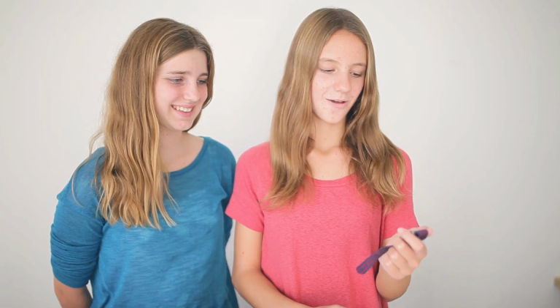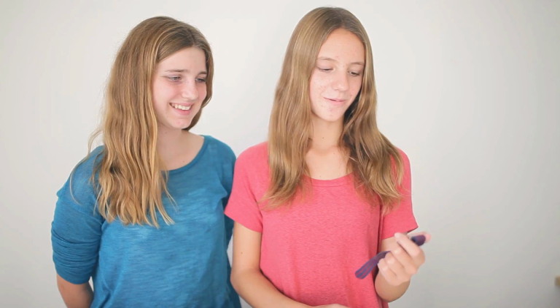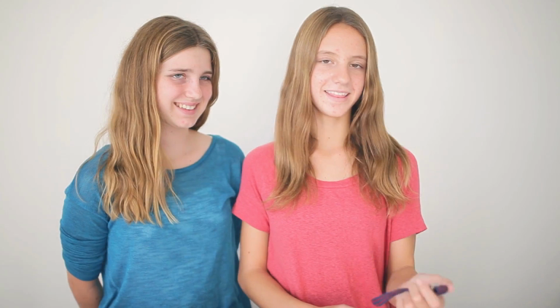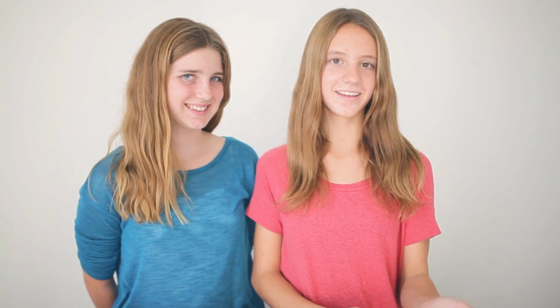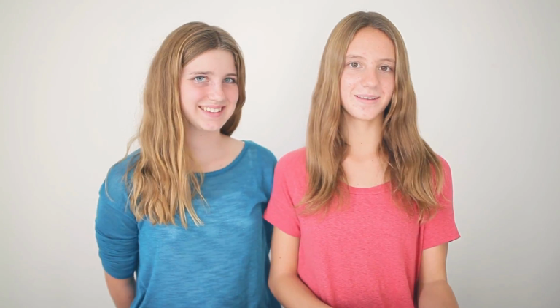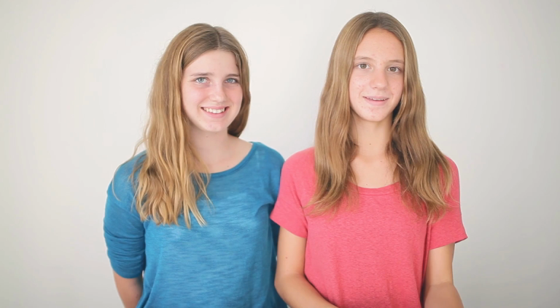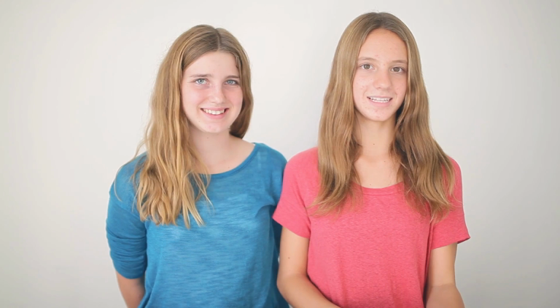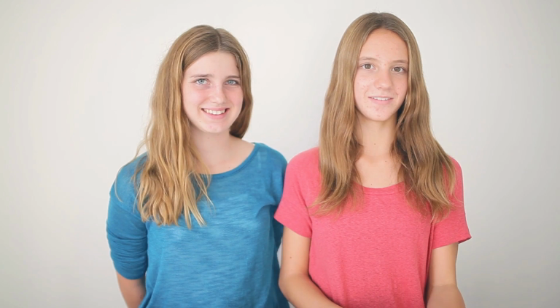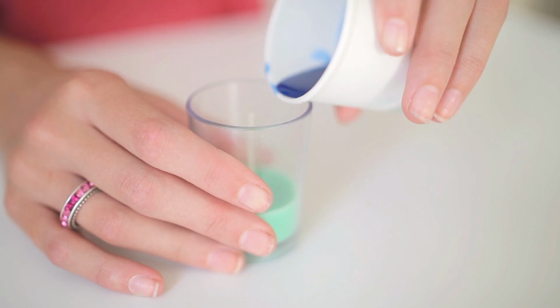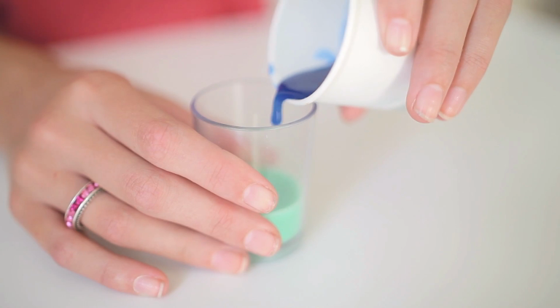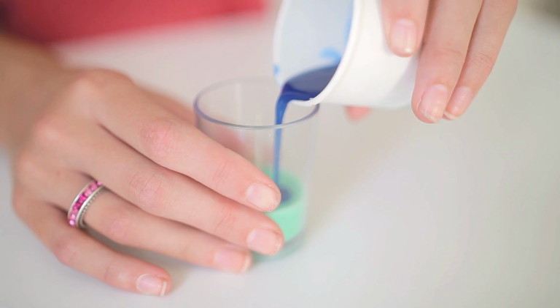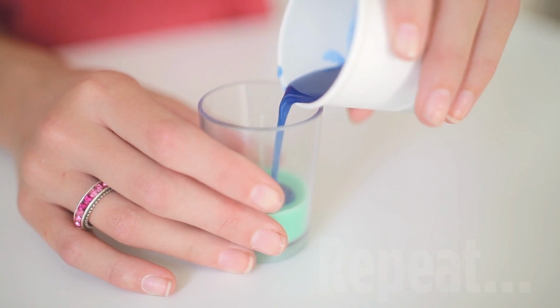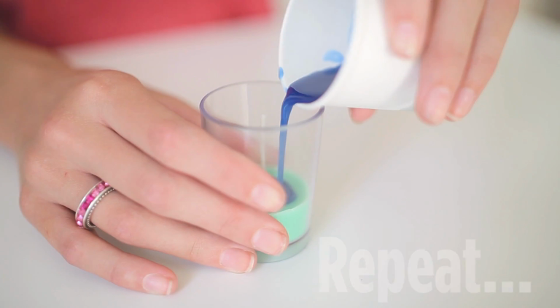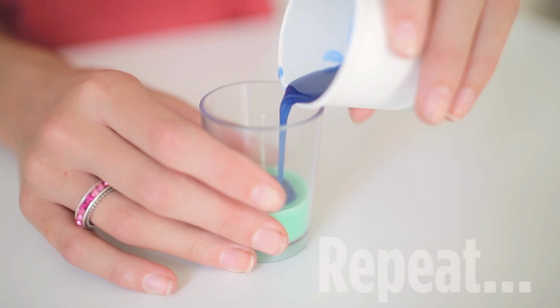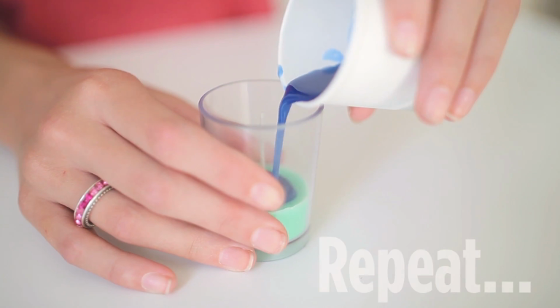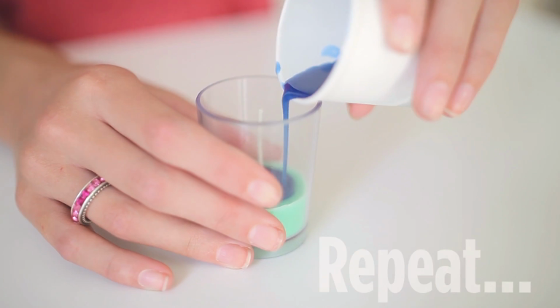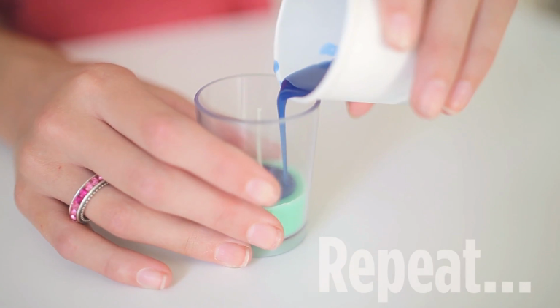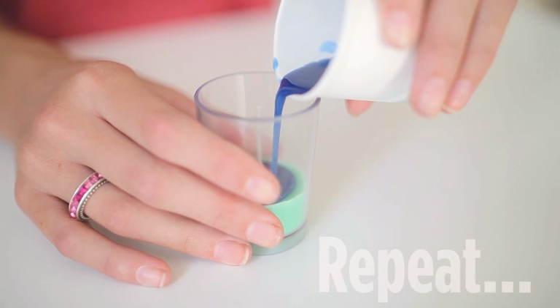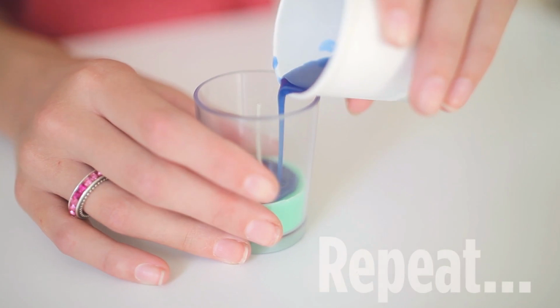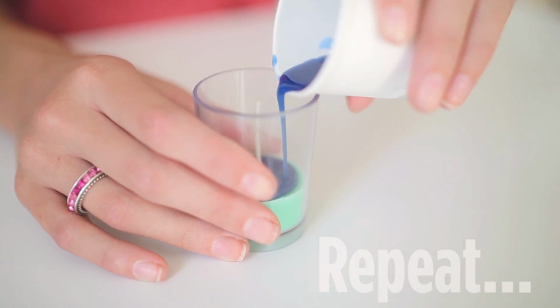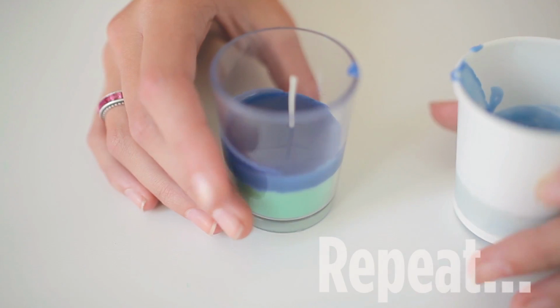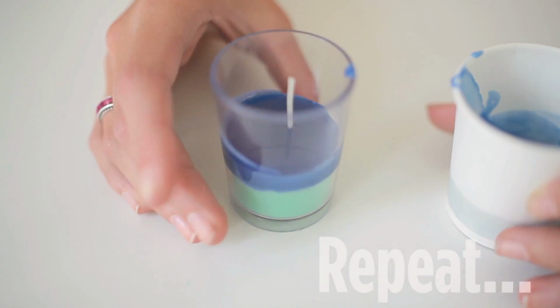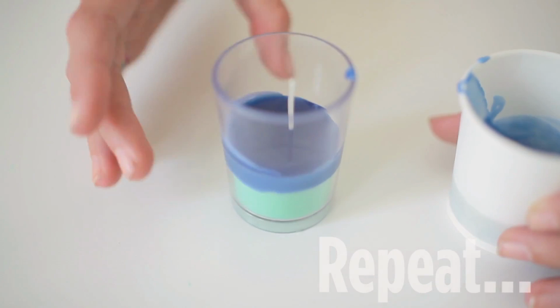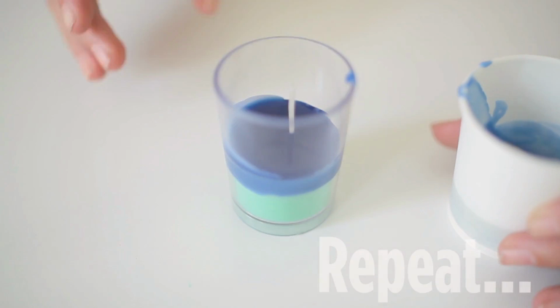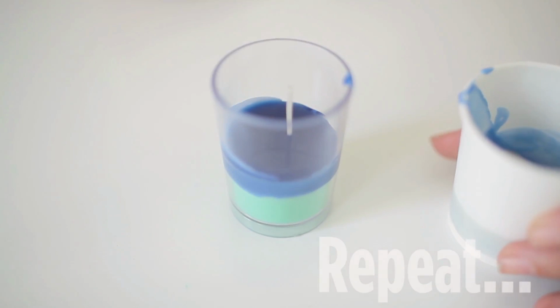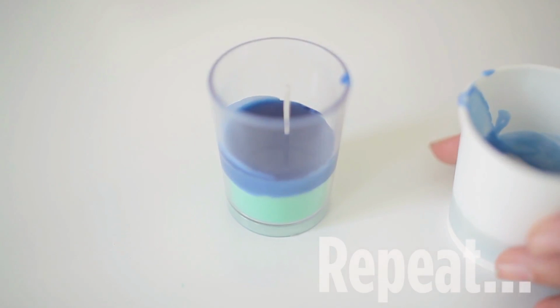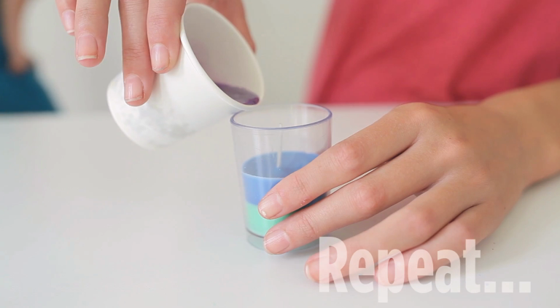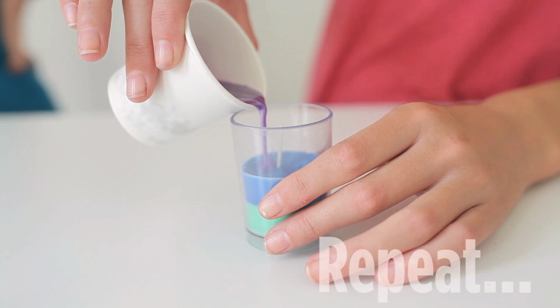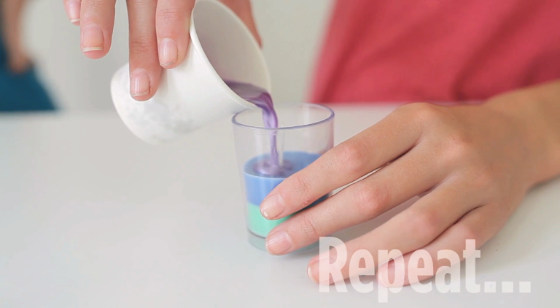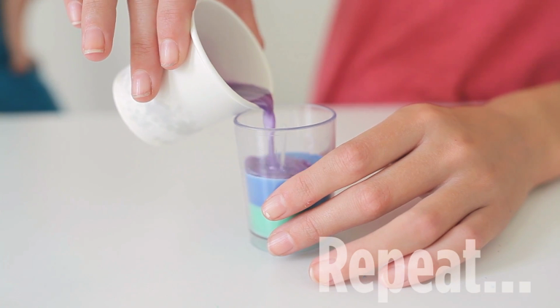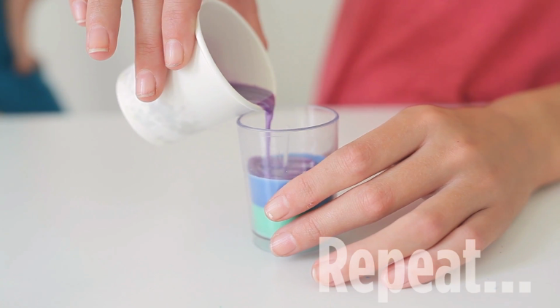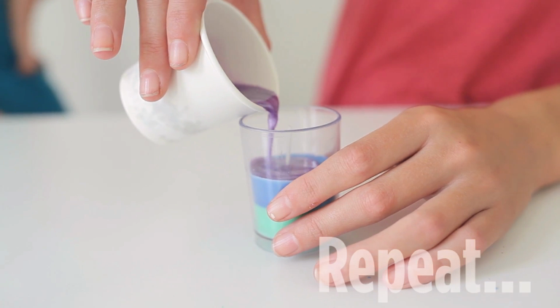Wait 30 minutes for it to harden. Repeat the steps for your second layer and third layer.